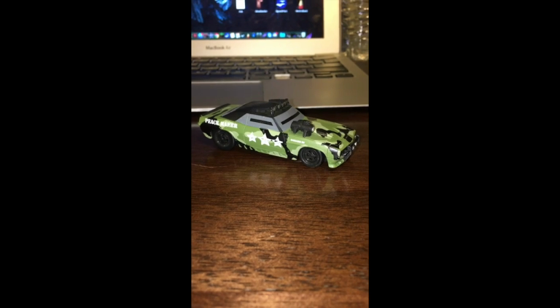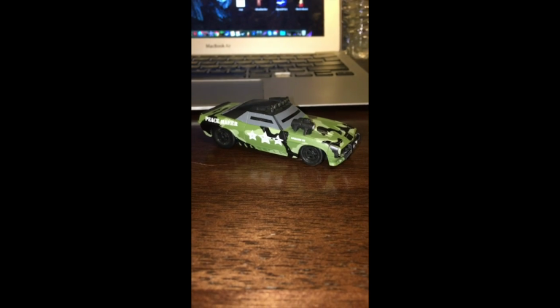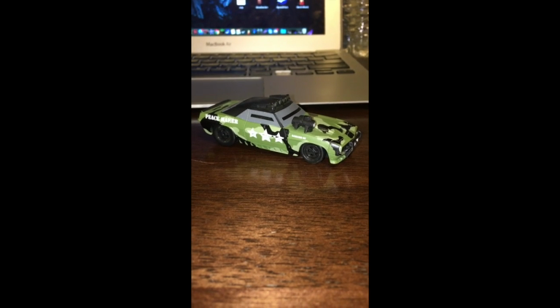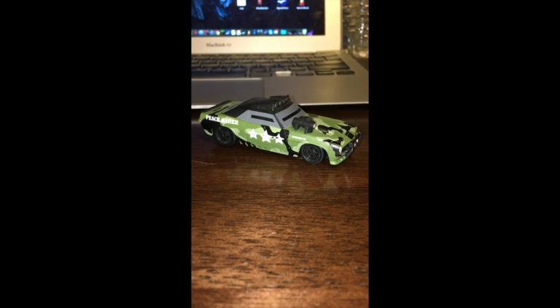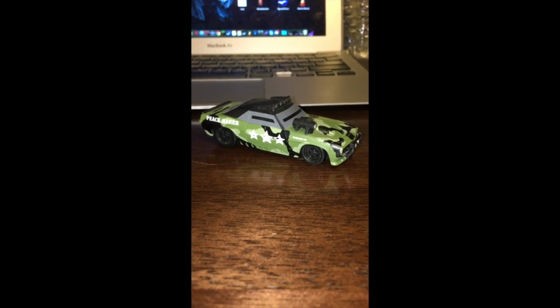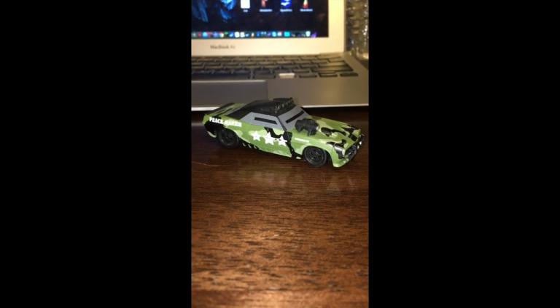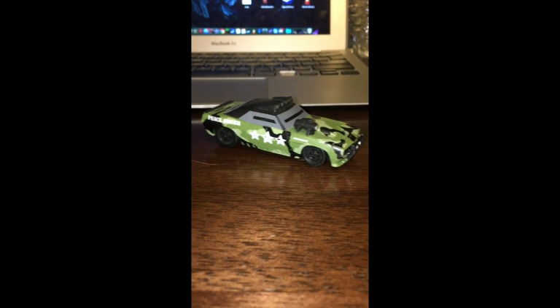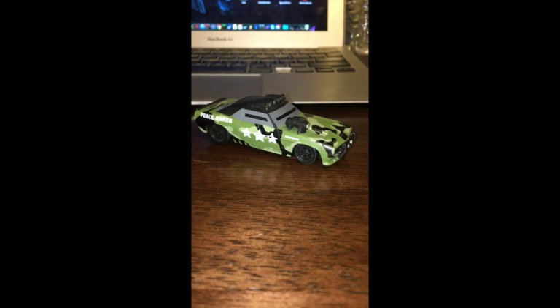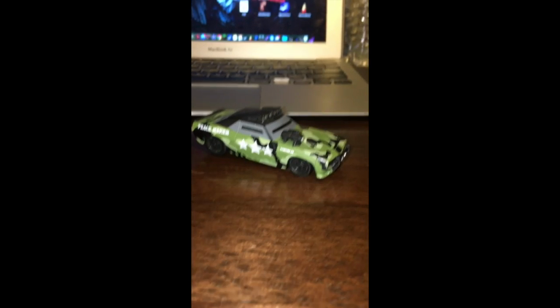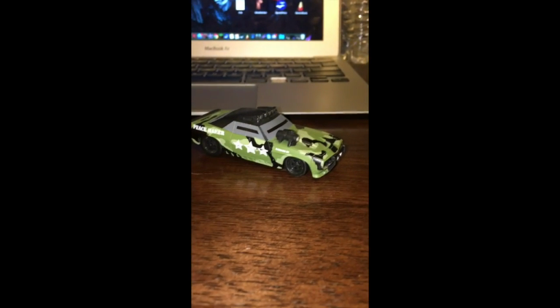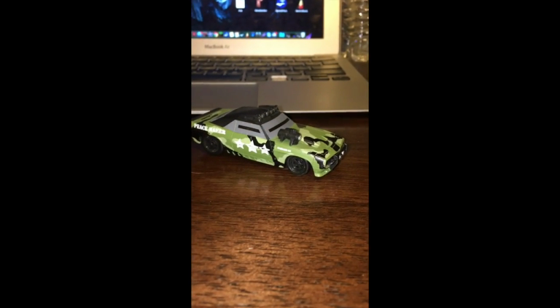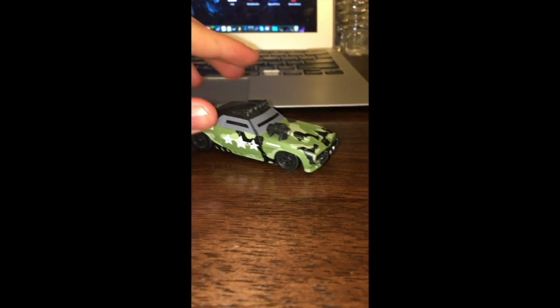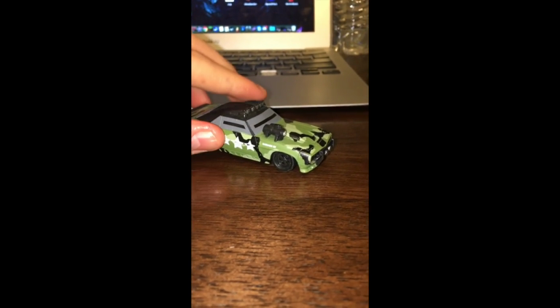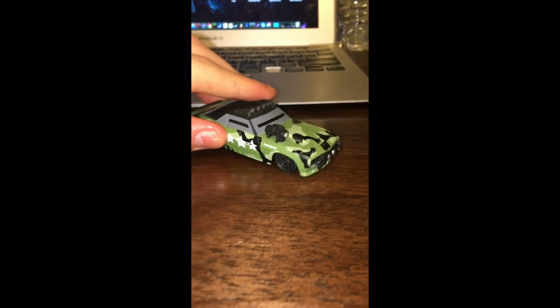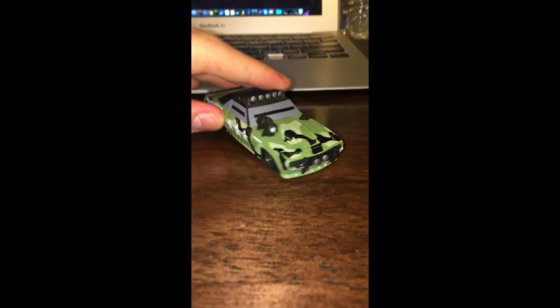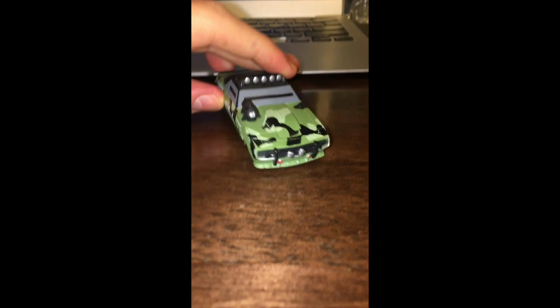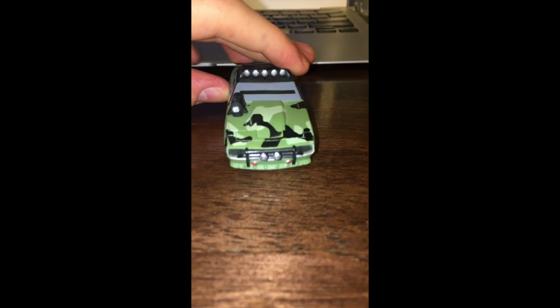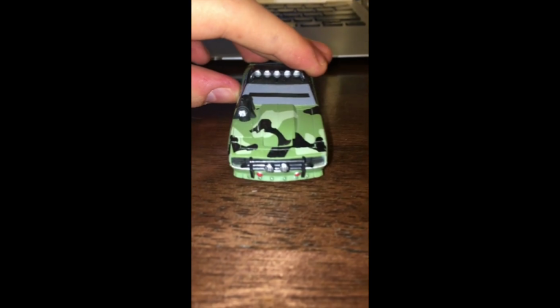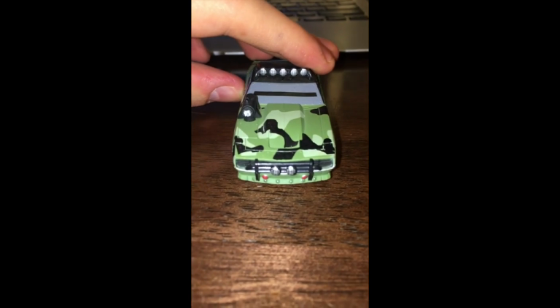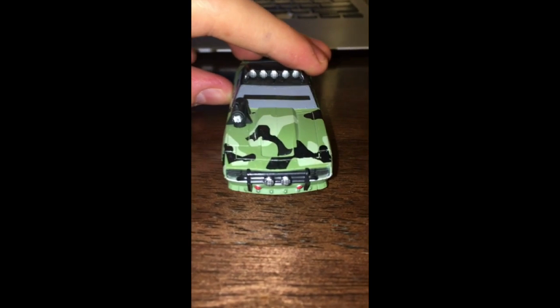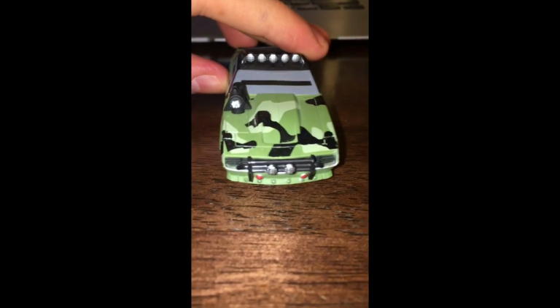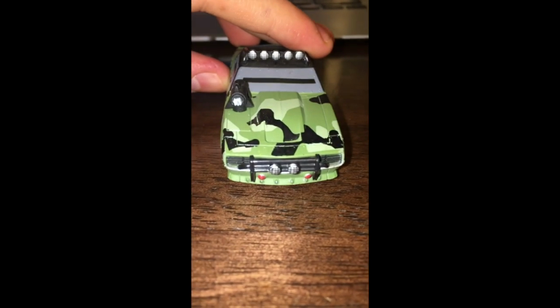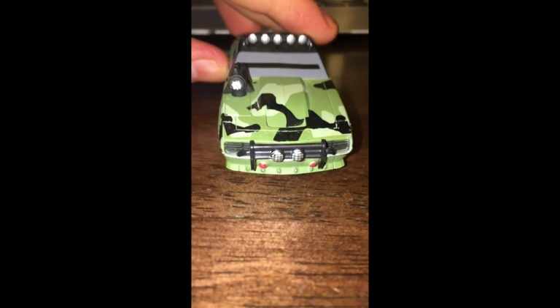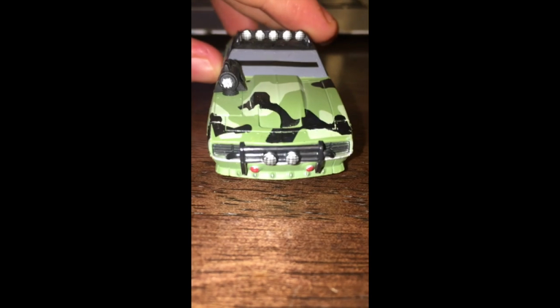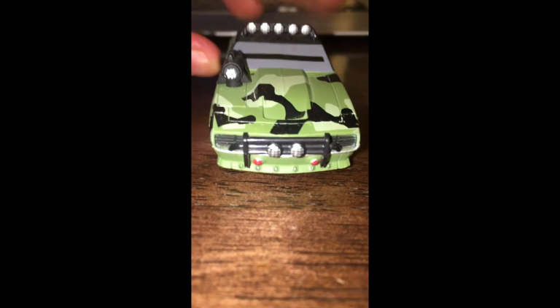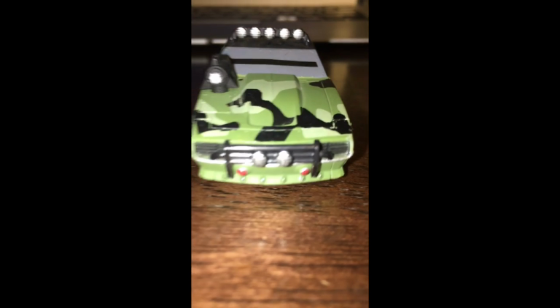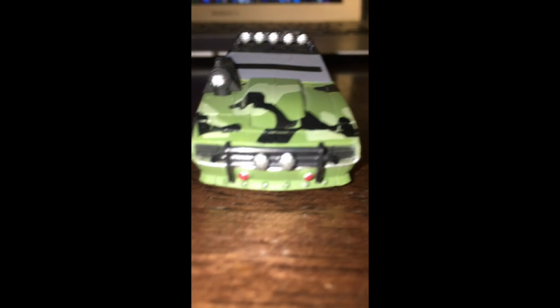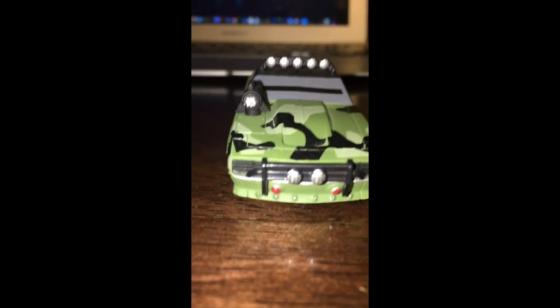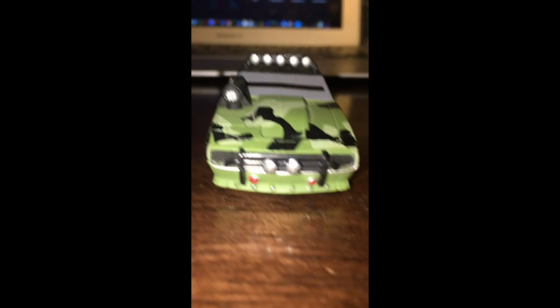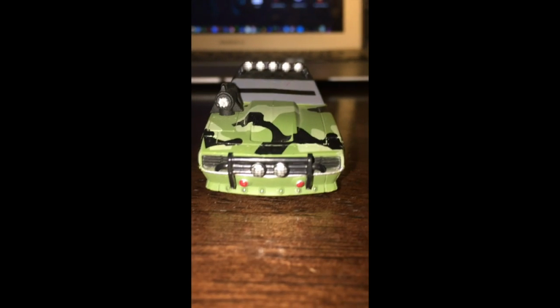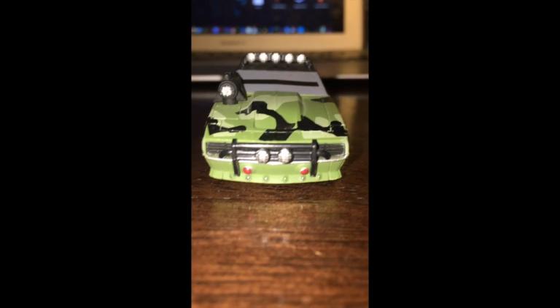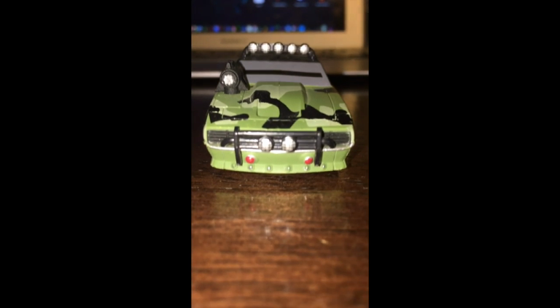Hello. Today we're going to be looking at the Camaro SS, also known as the Peacemaker.